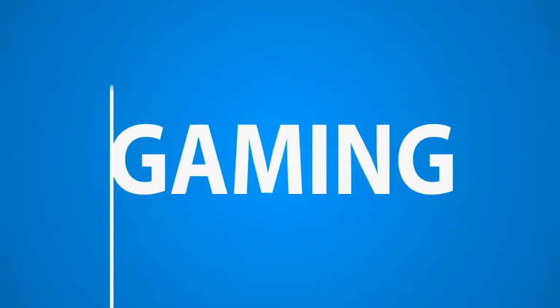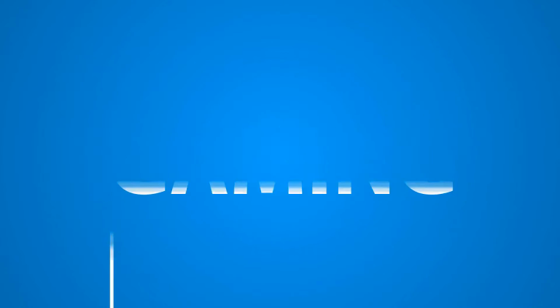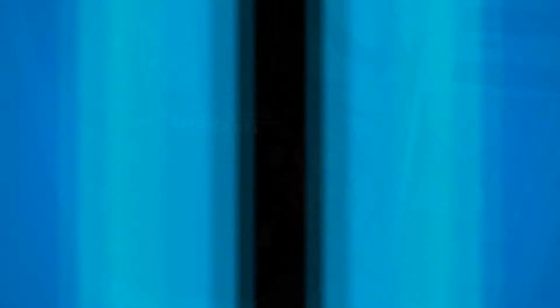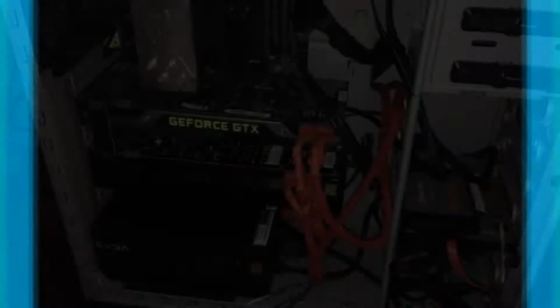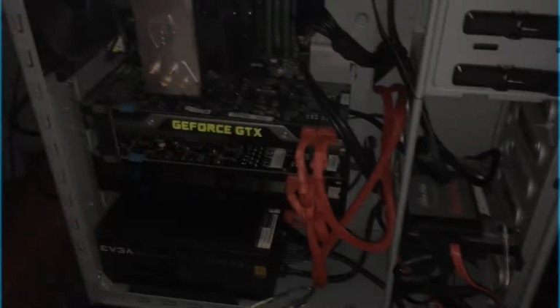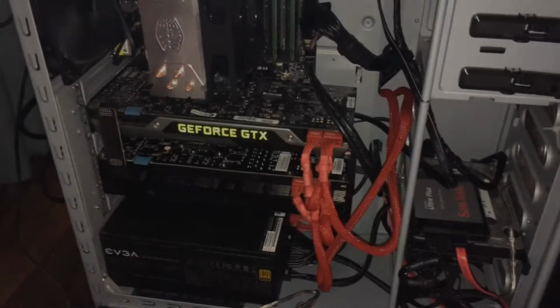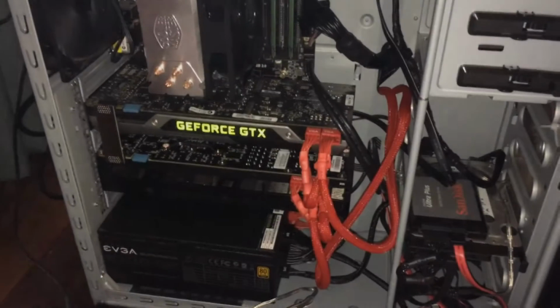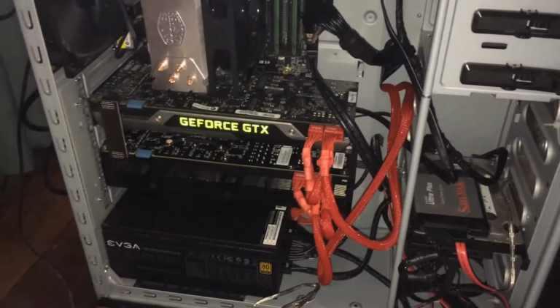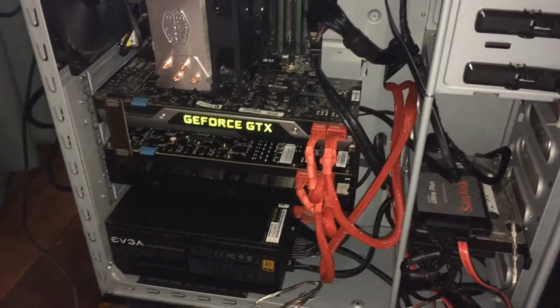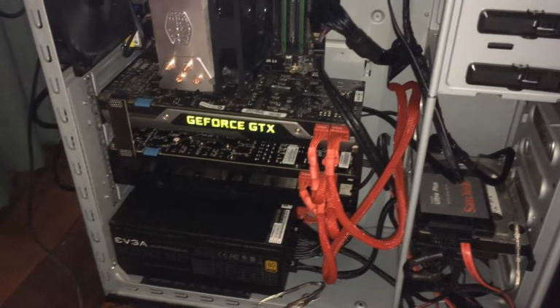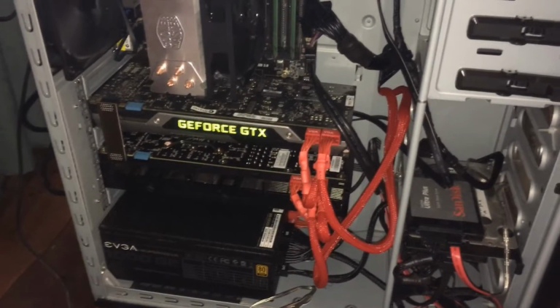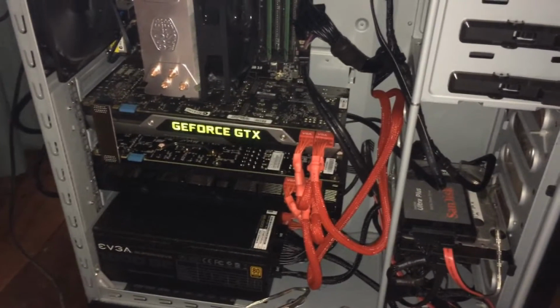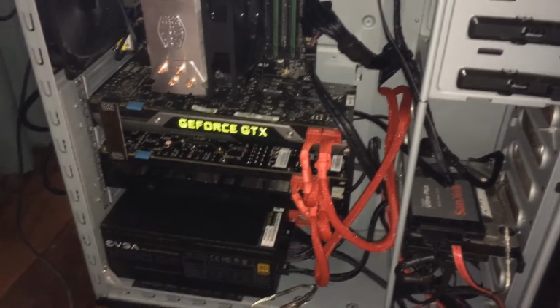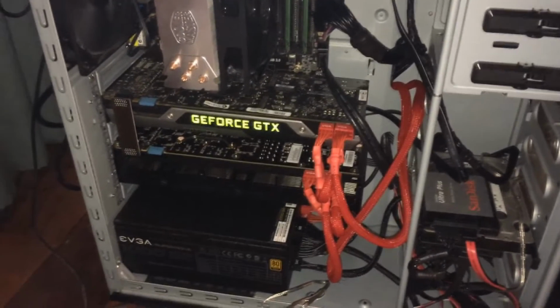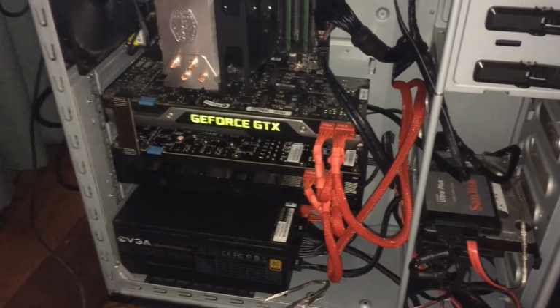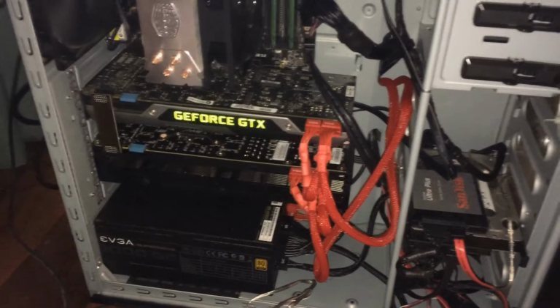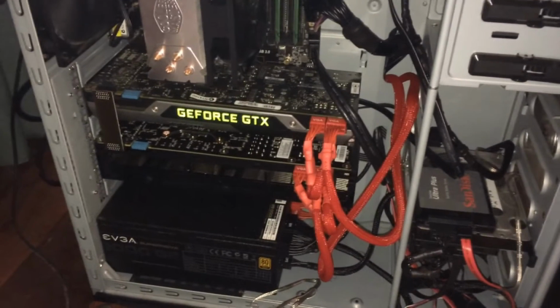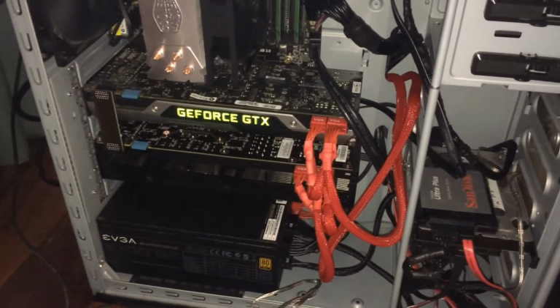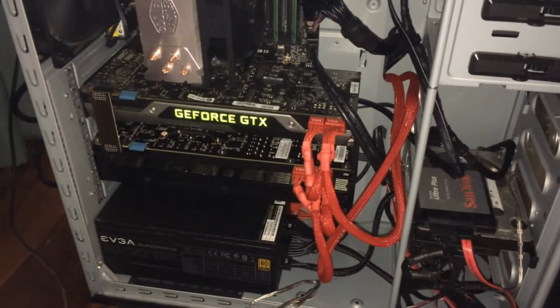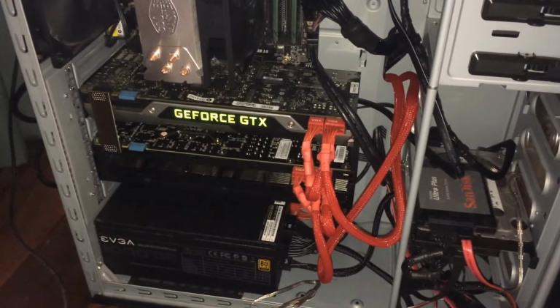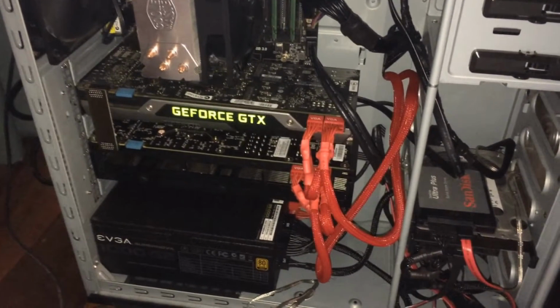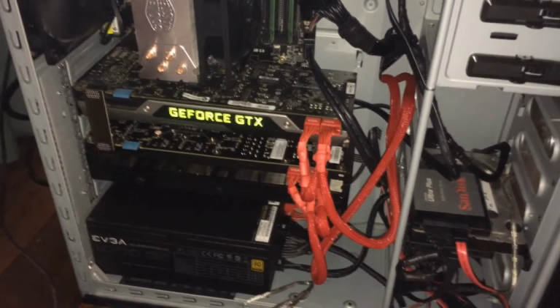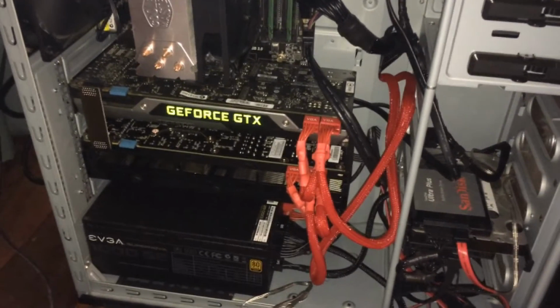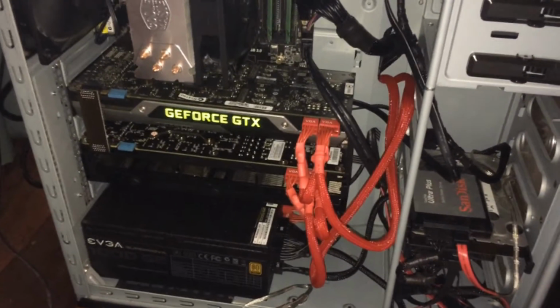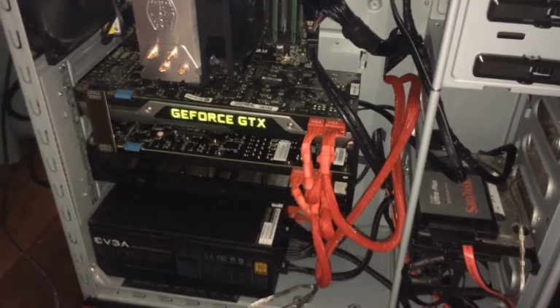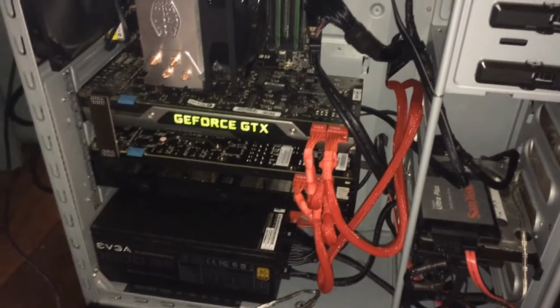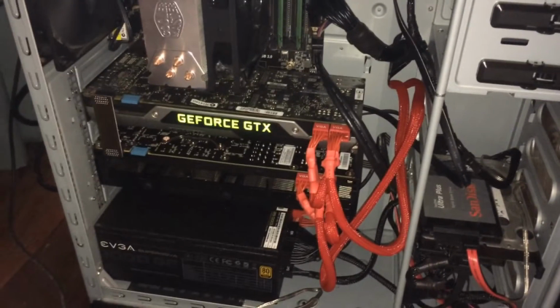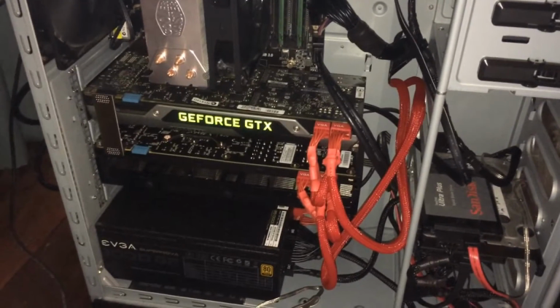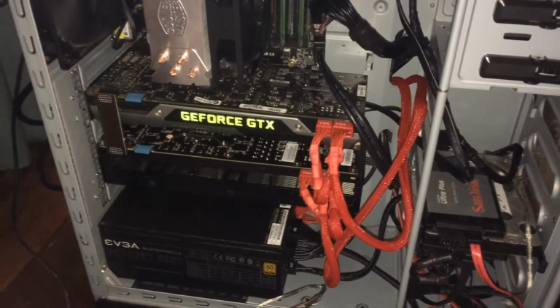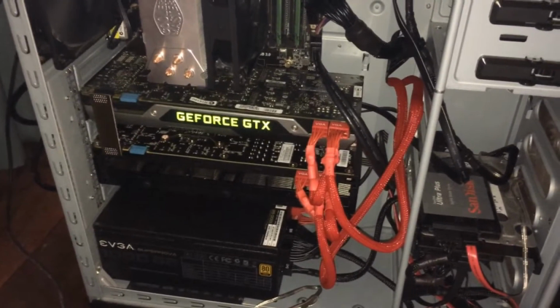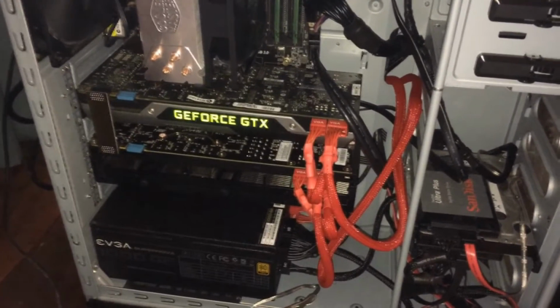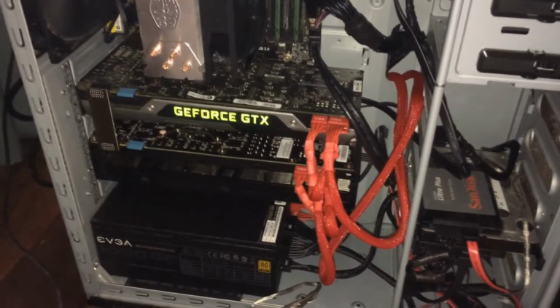Hi guys, it's Broderick here, and in today's episode I'll be going over whether it's worth getting SLI or not.